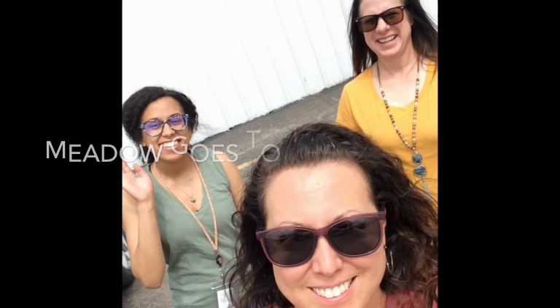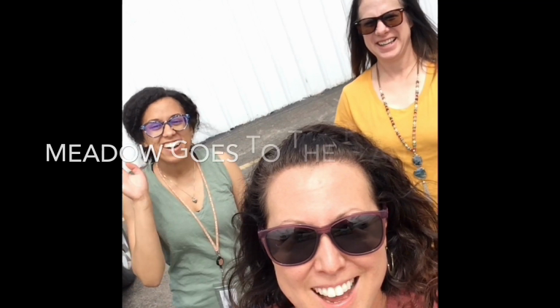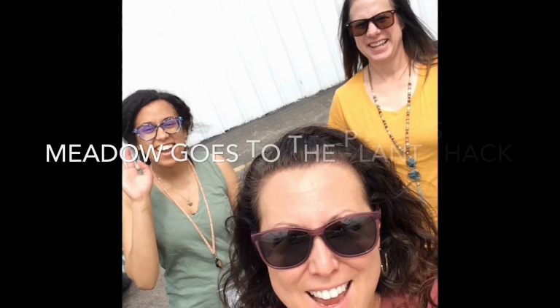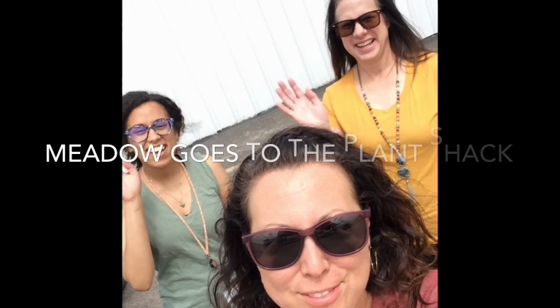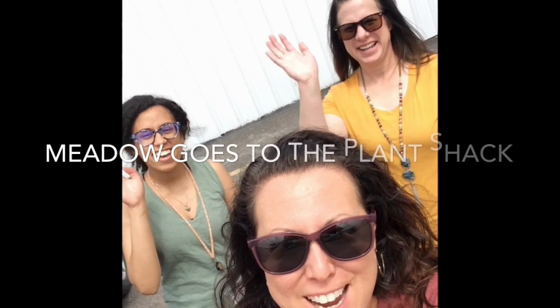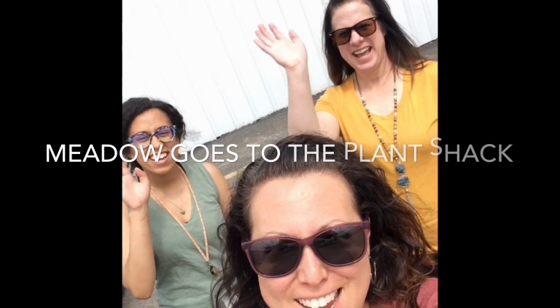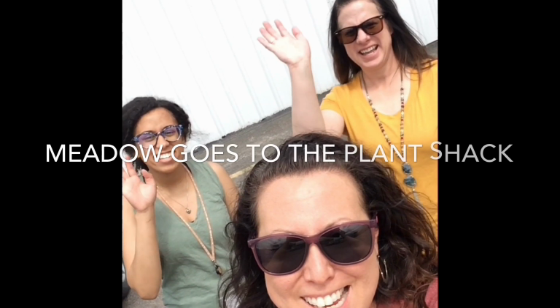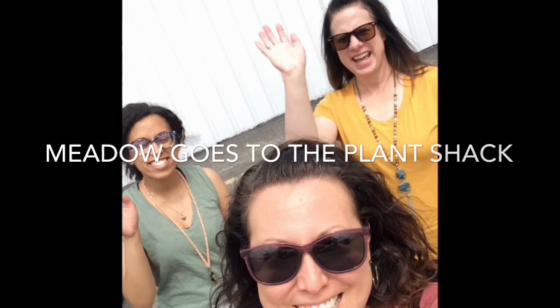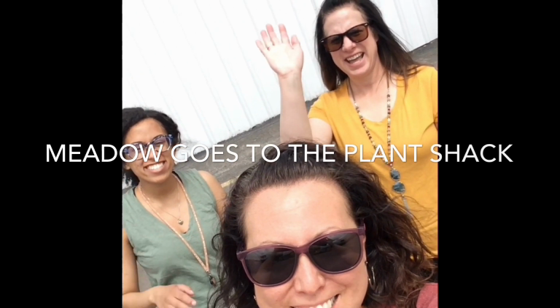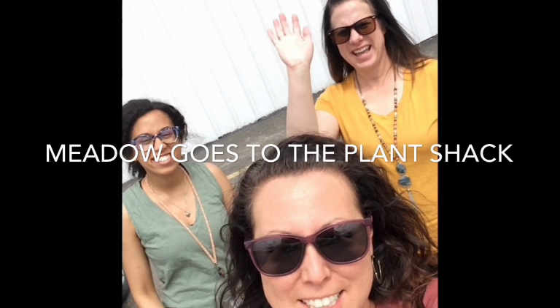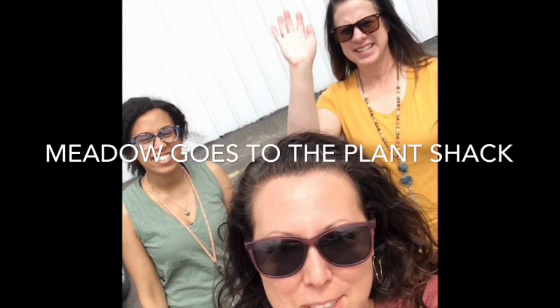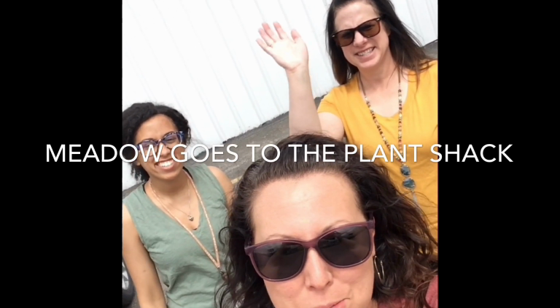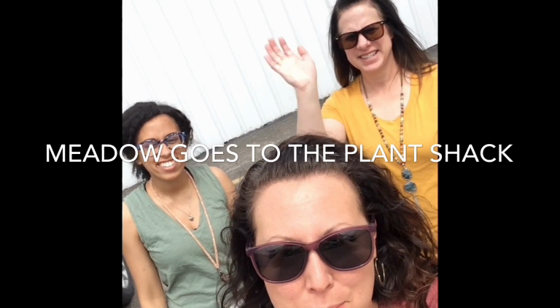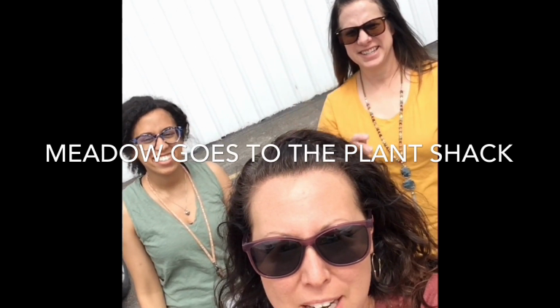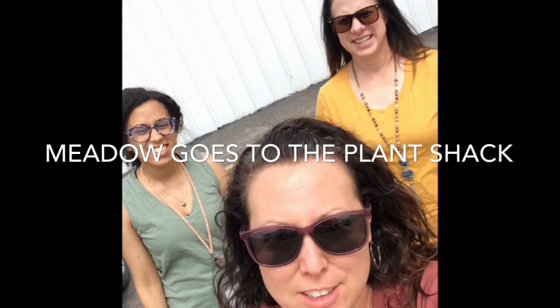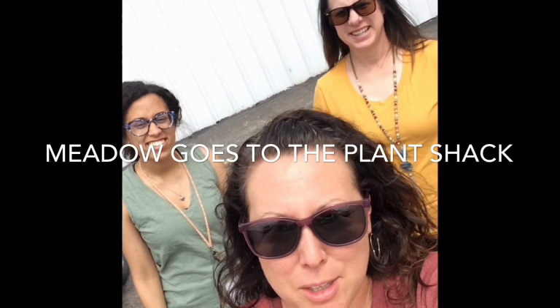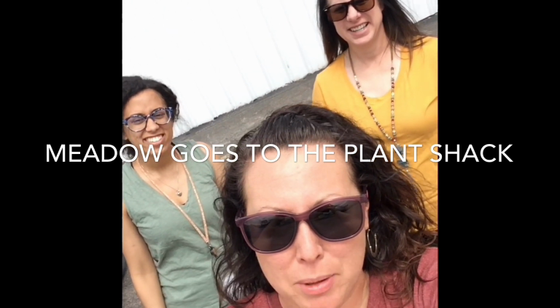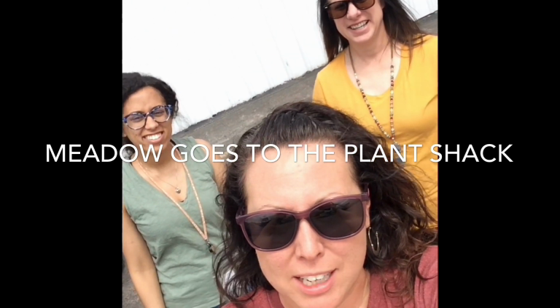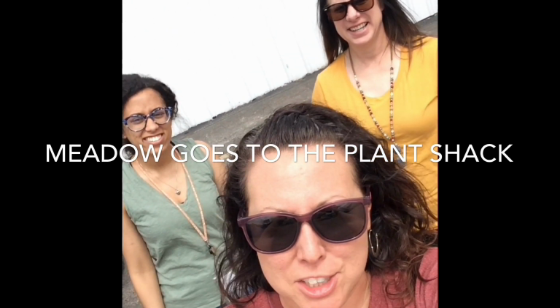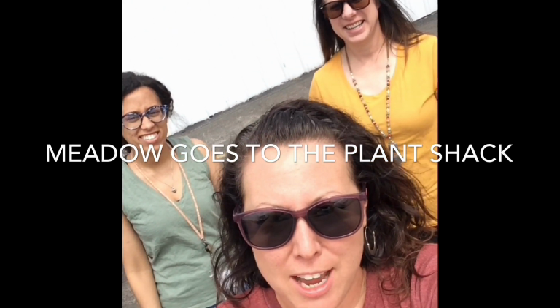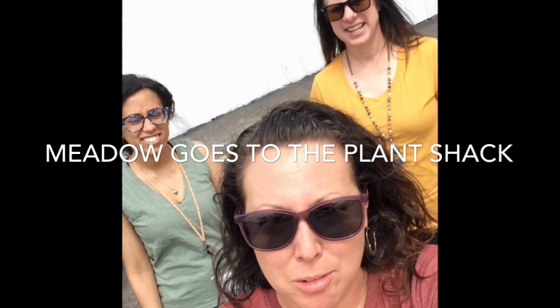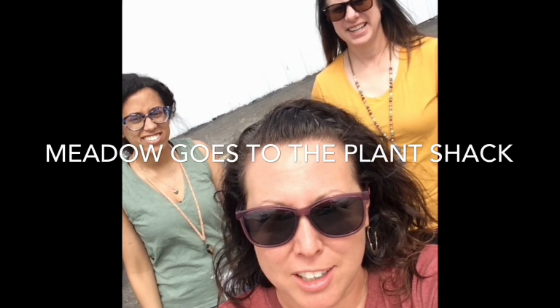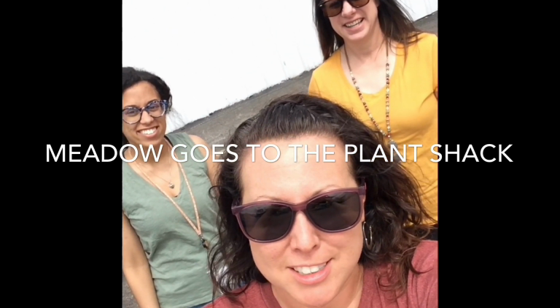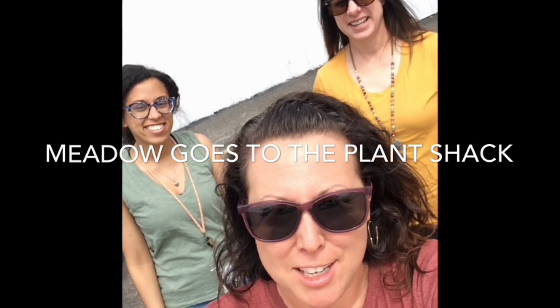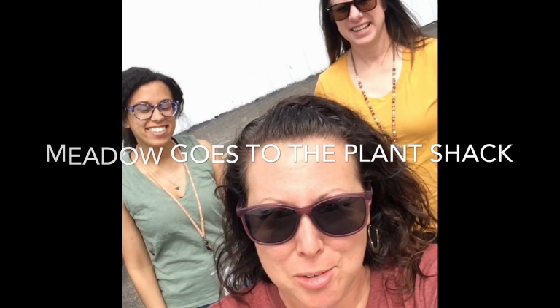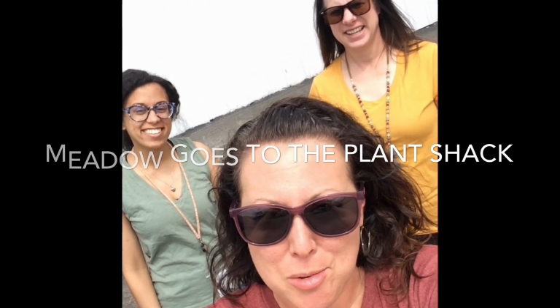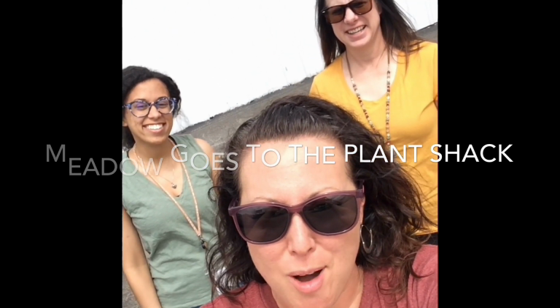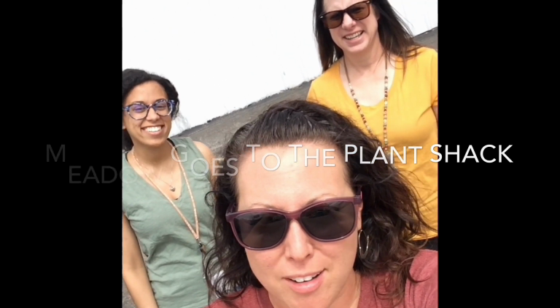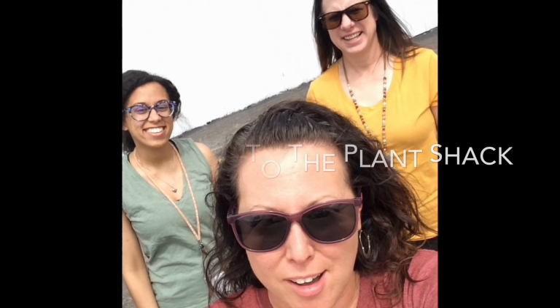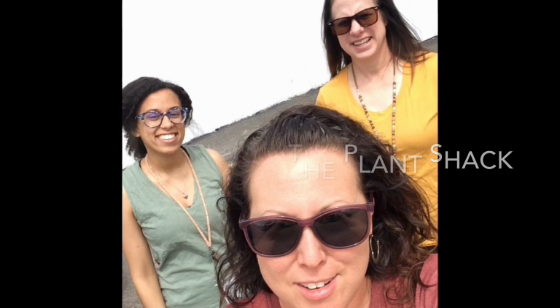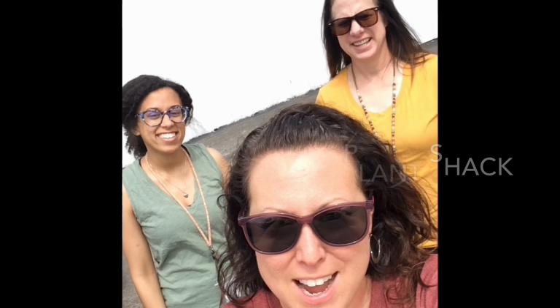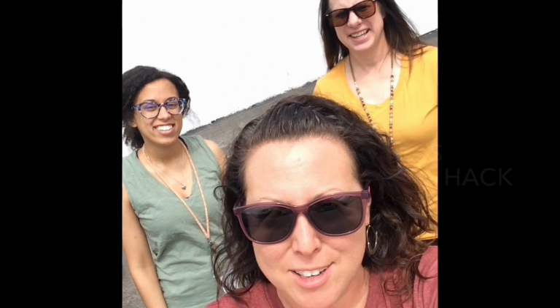Hi friends! We made it to the plant shack. We're going to take you and walk all around.